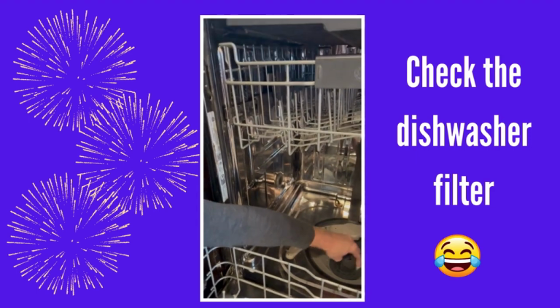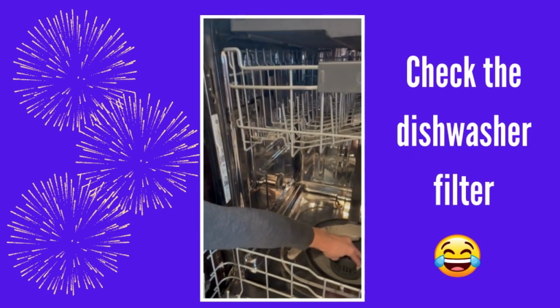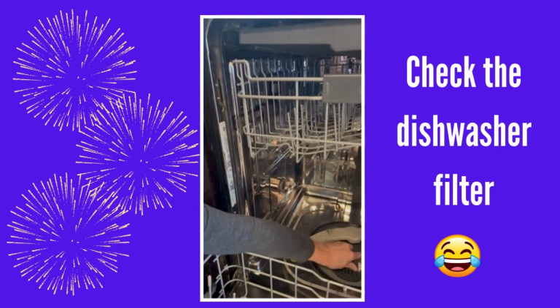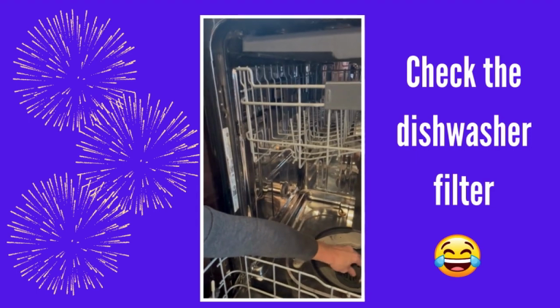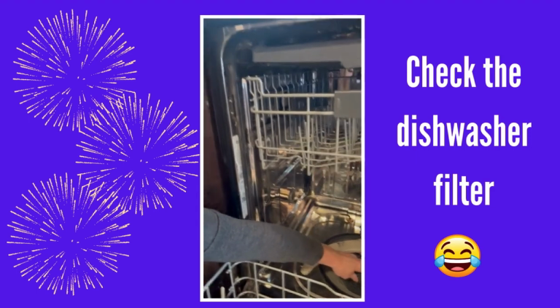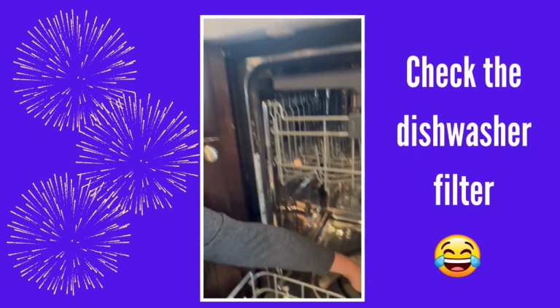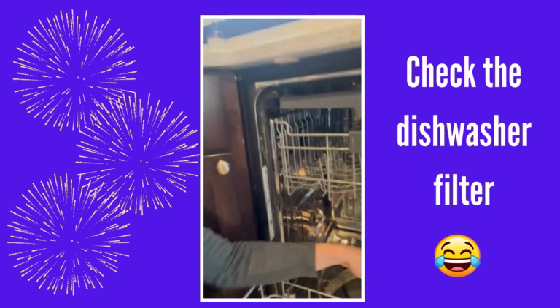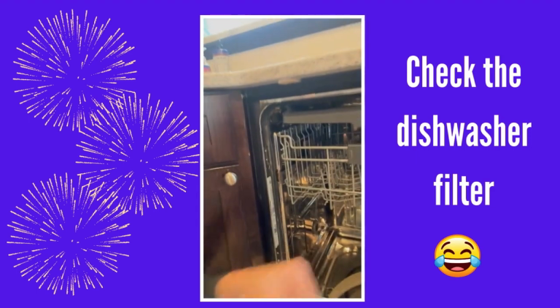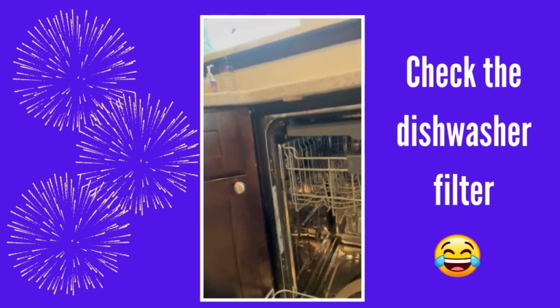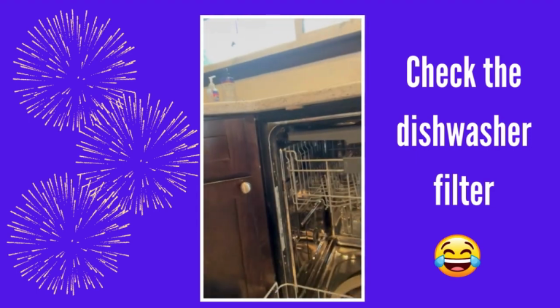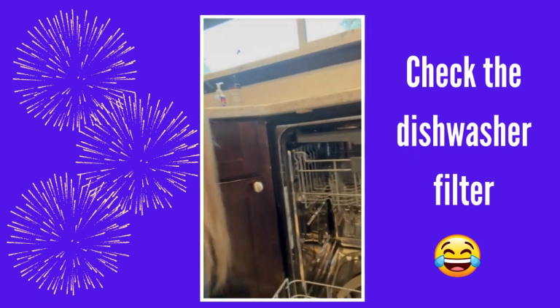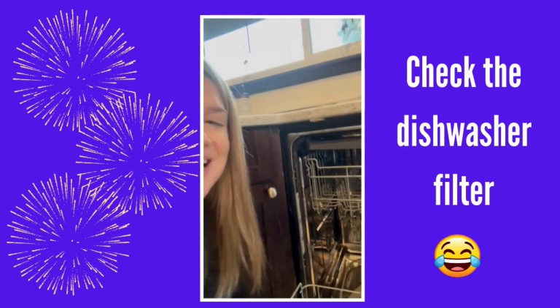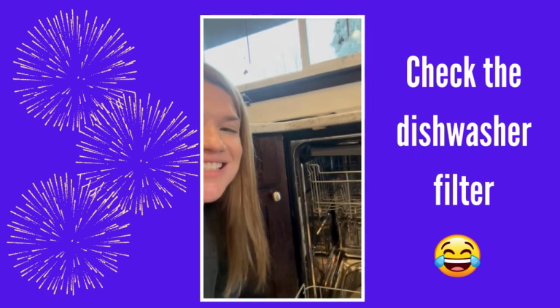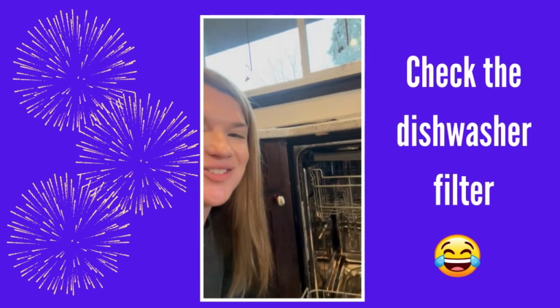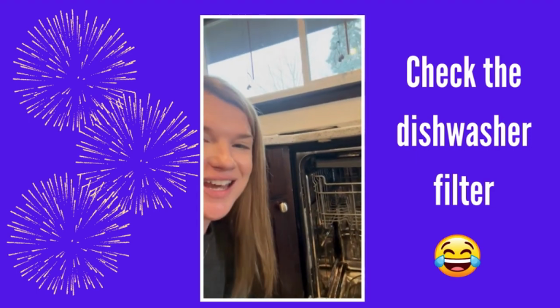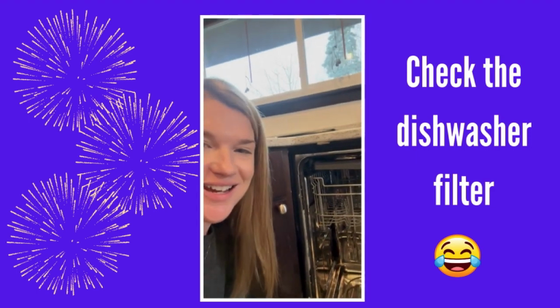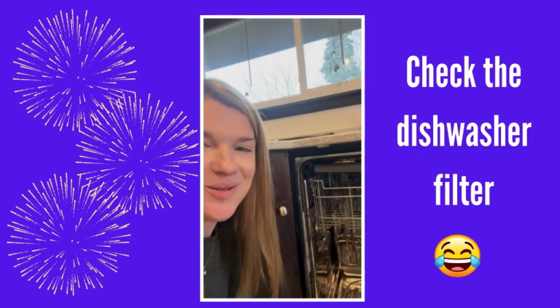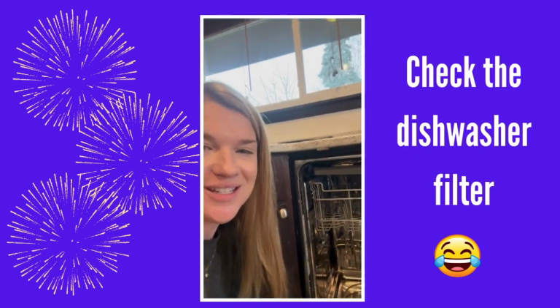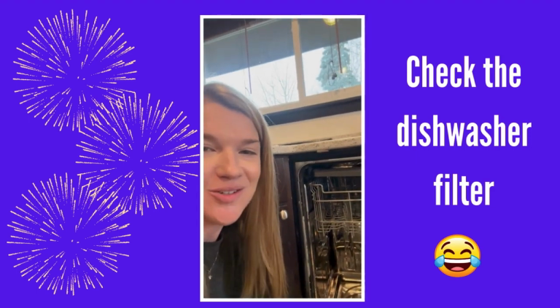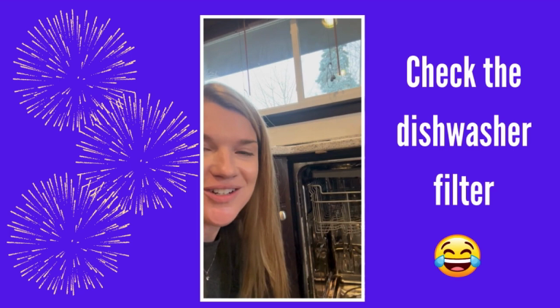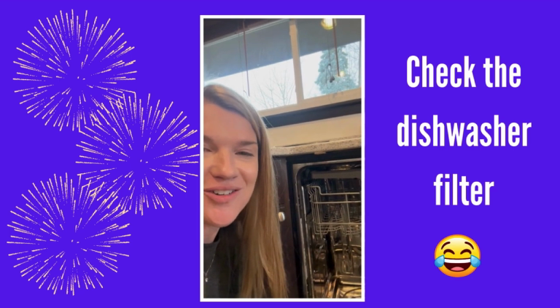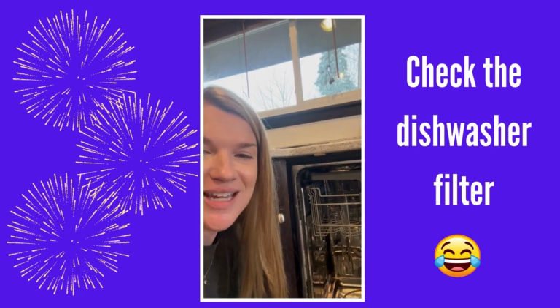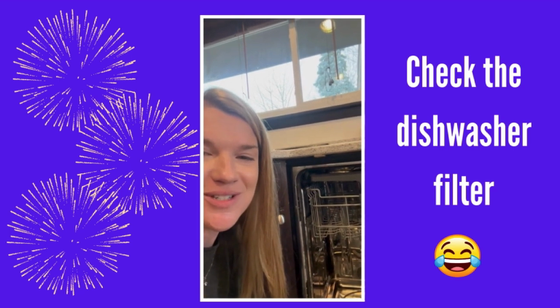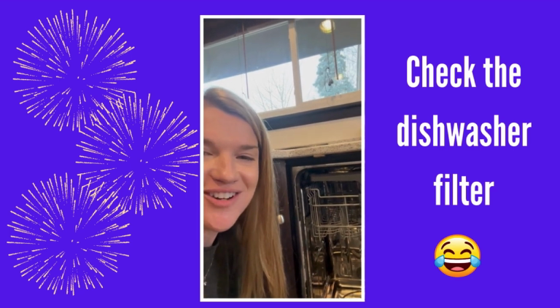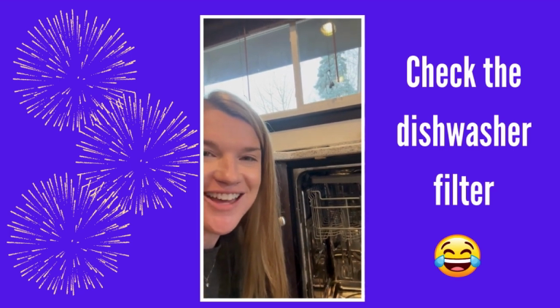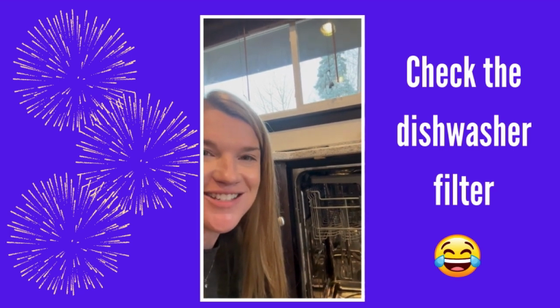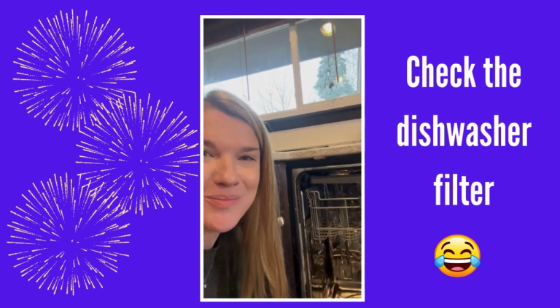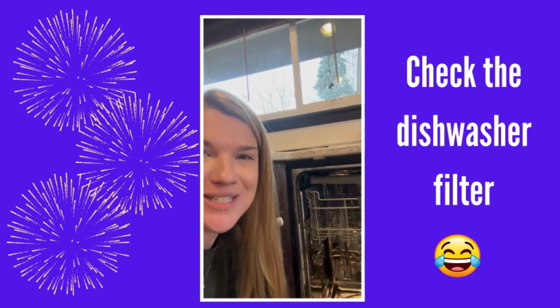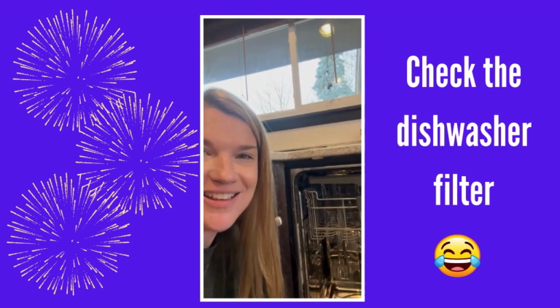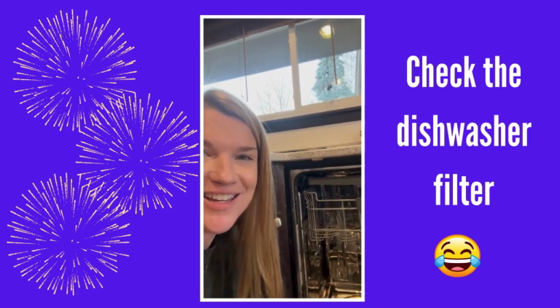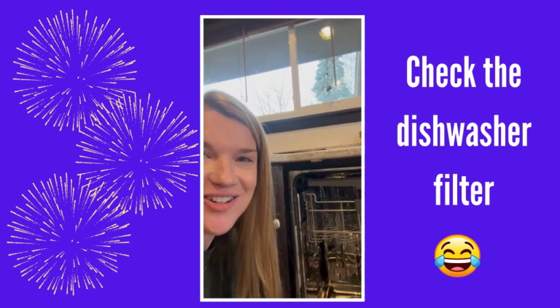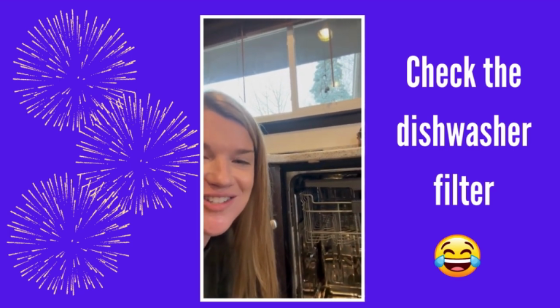Cleaning it will help the performance of your dishwasher immensely. The new year is a great time to start that, so maybe take a look at yours too.